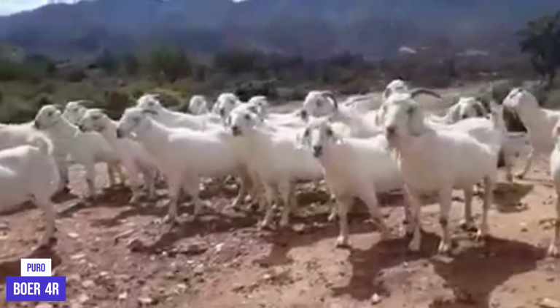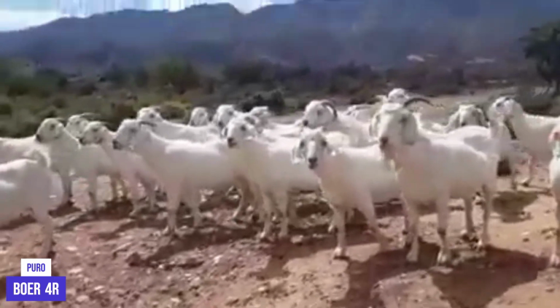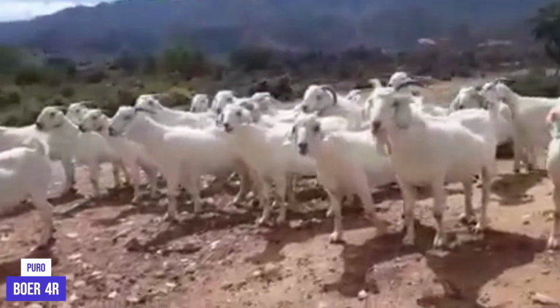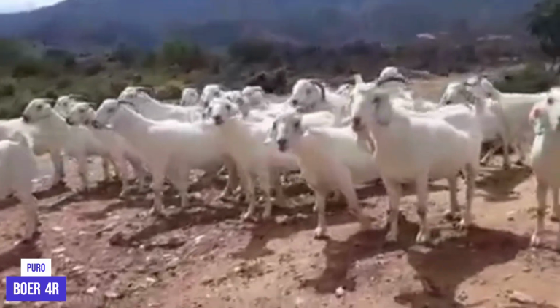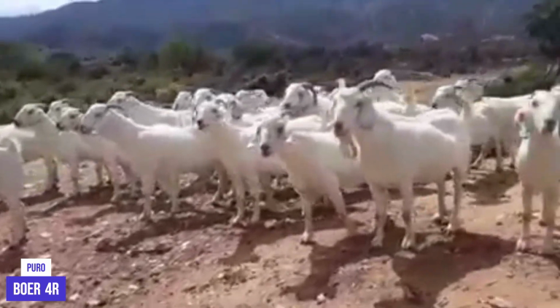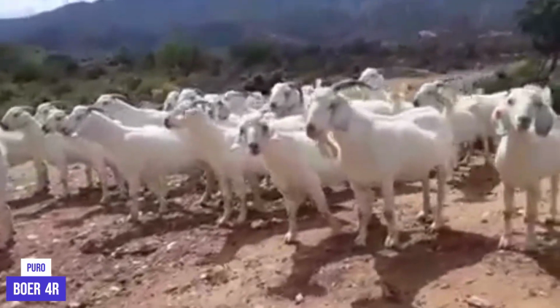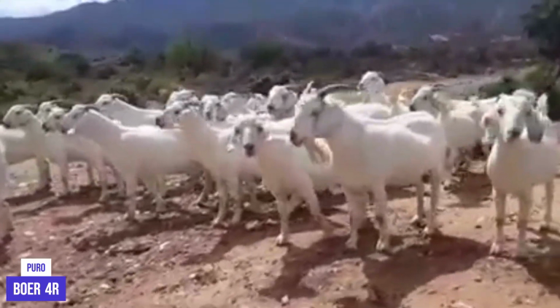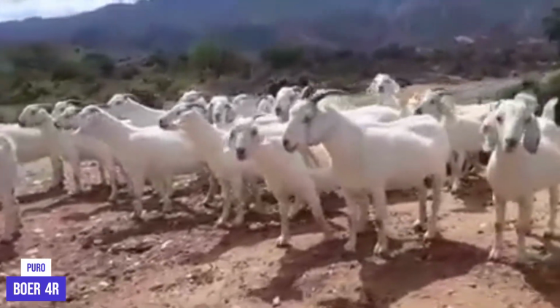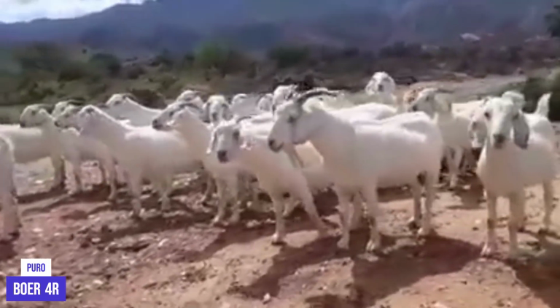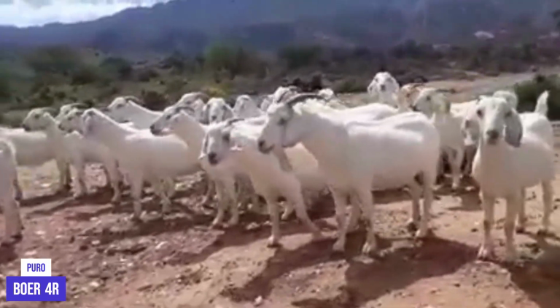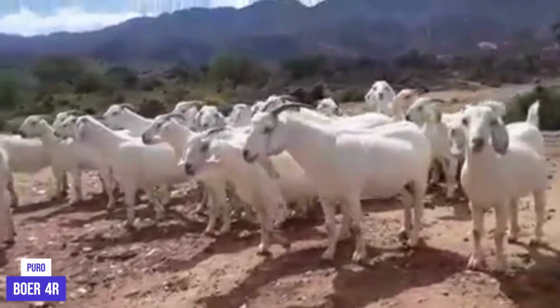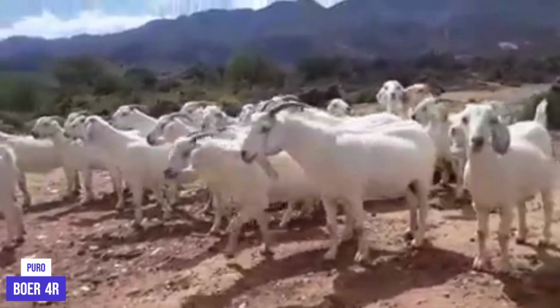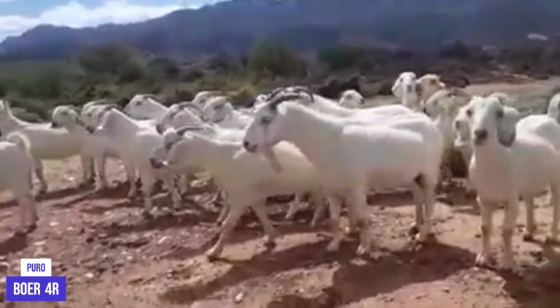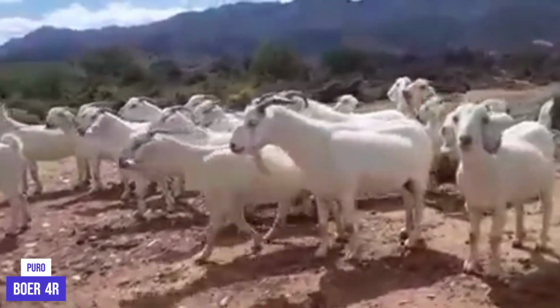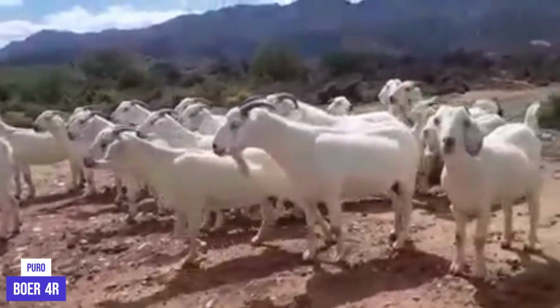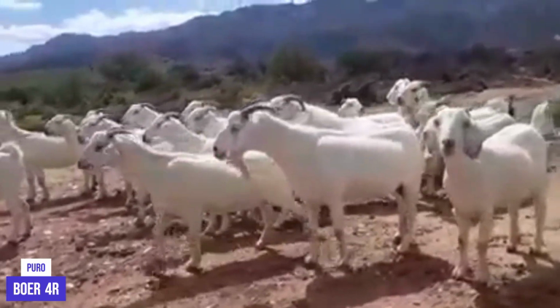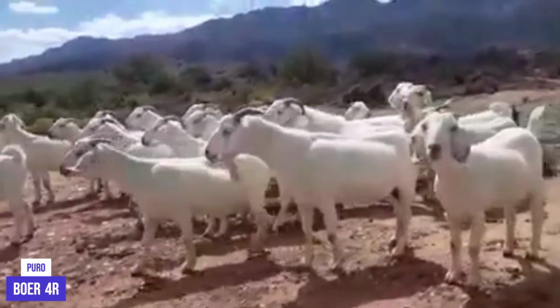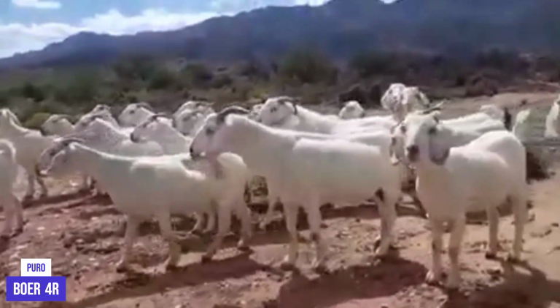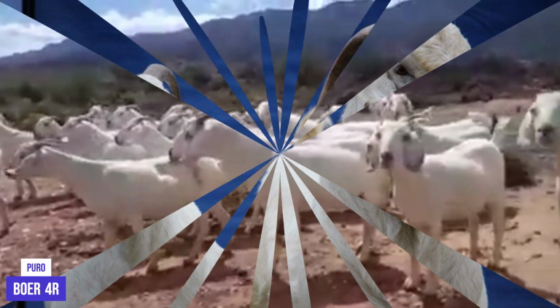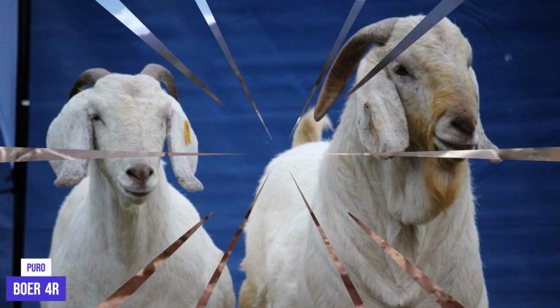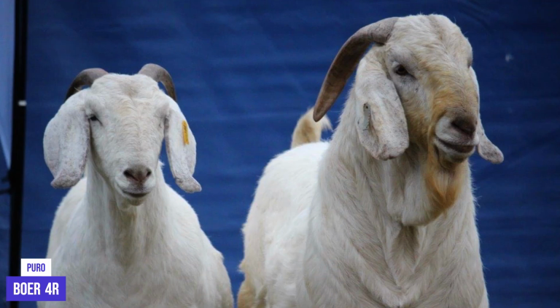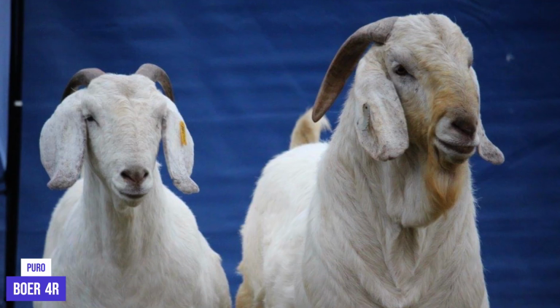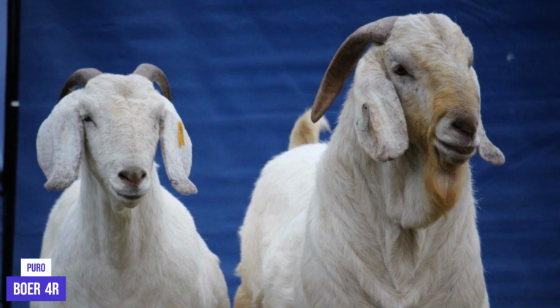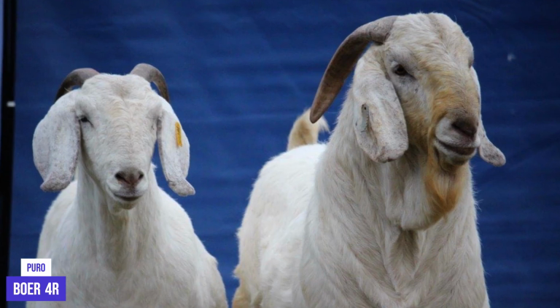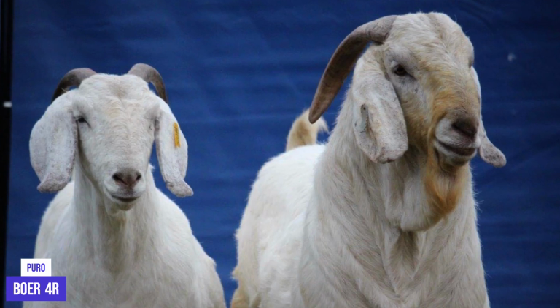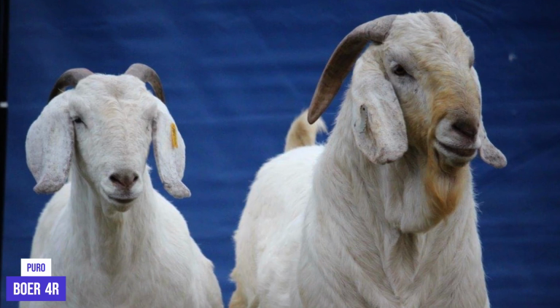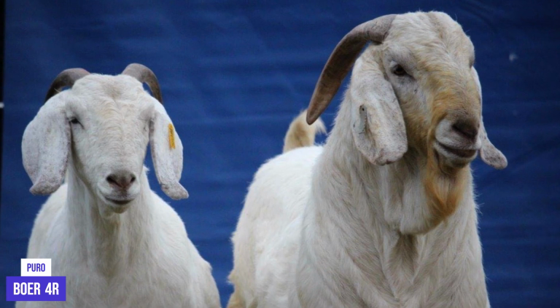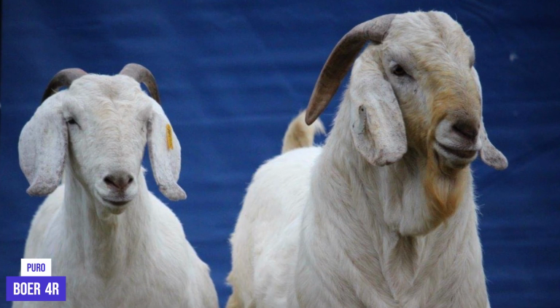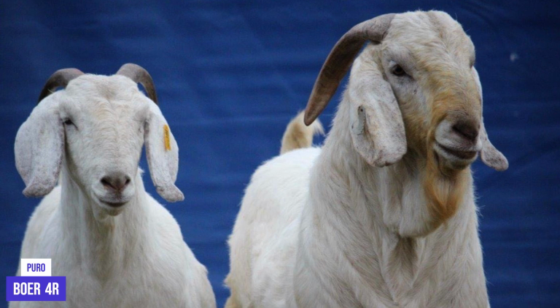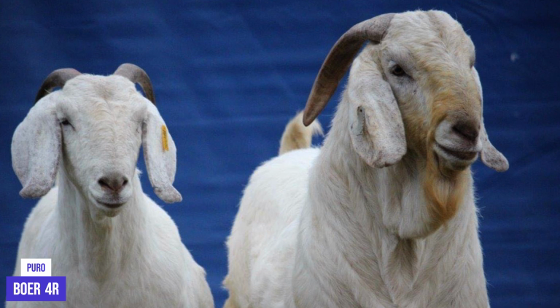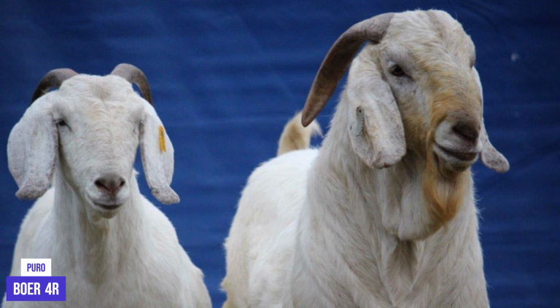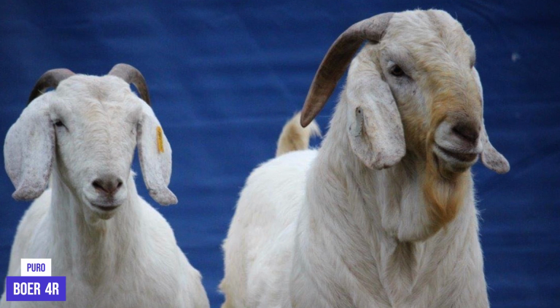They provide food and income and are used in traditional healing practices and cultural ceremonies. Due to their versatility, Savannah Goats are considered a valuable economic resource in many communities.